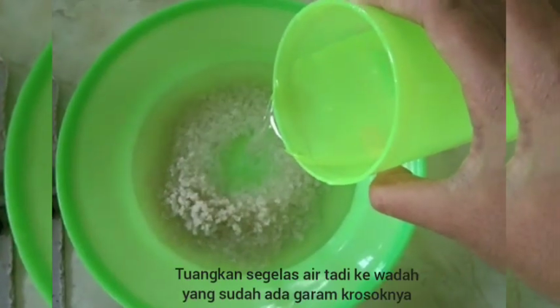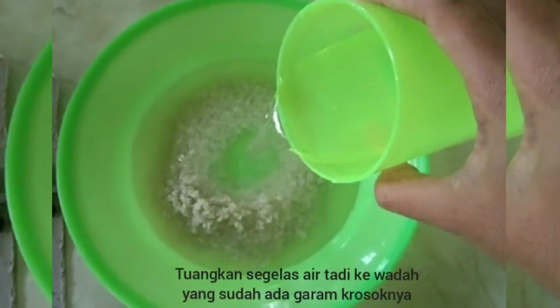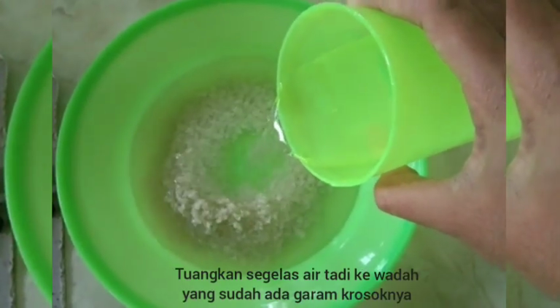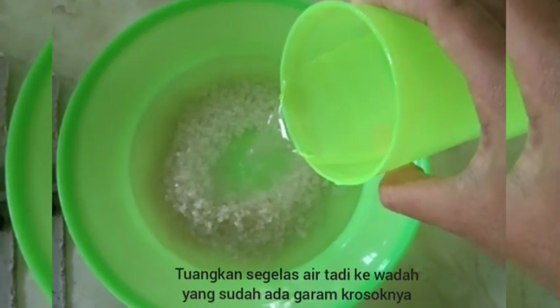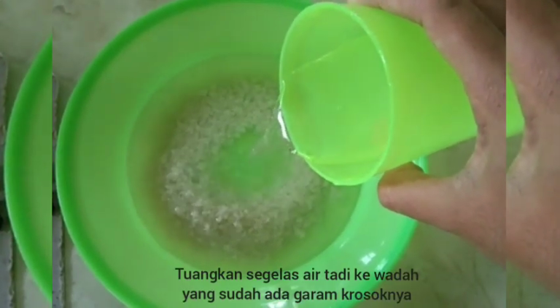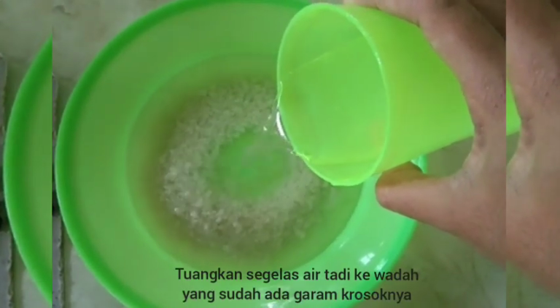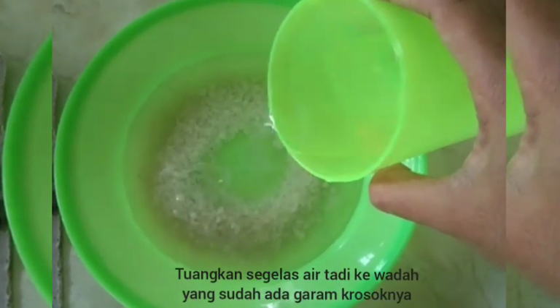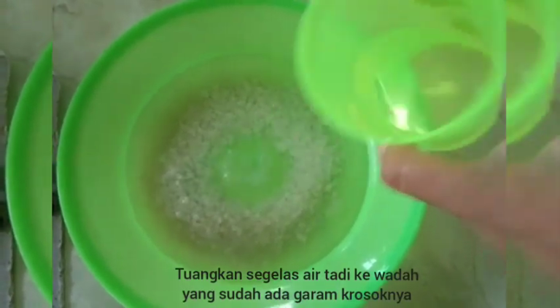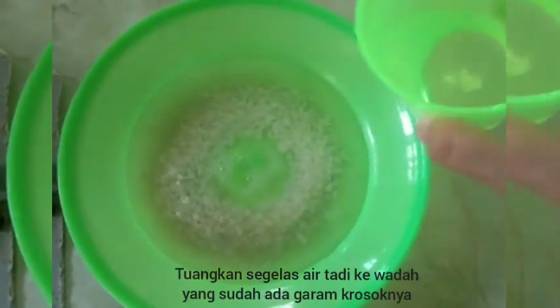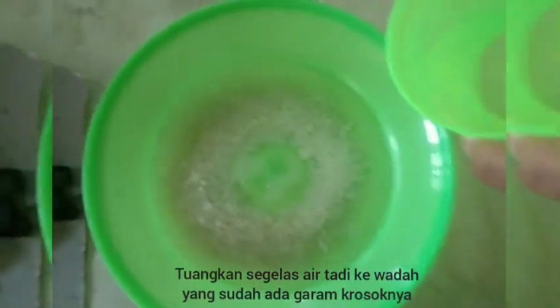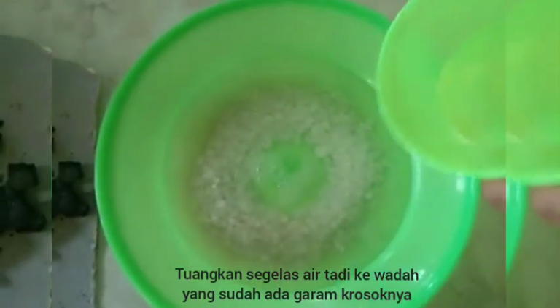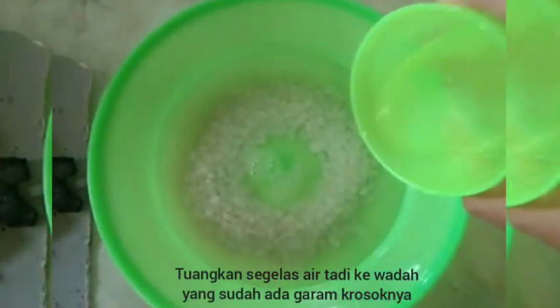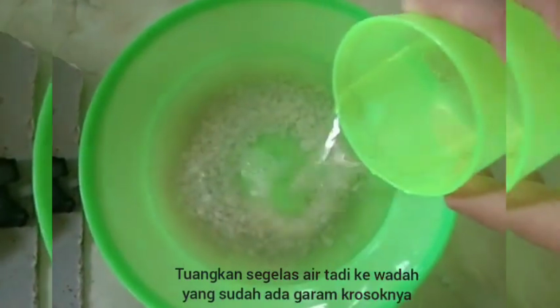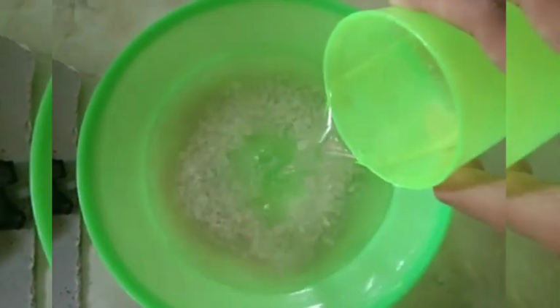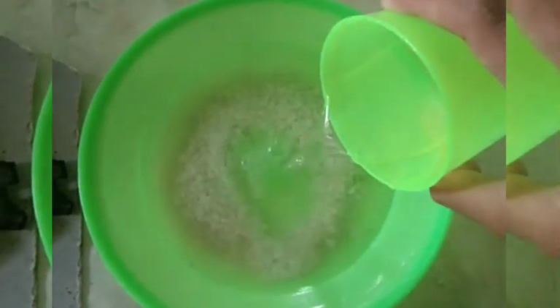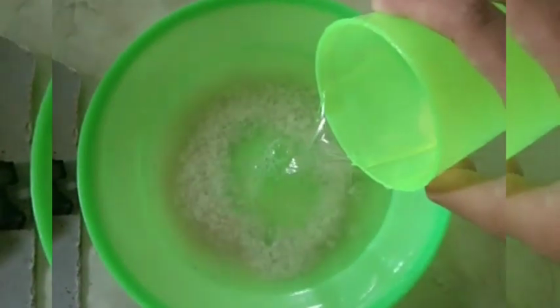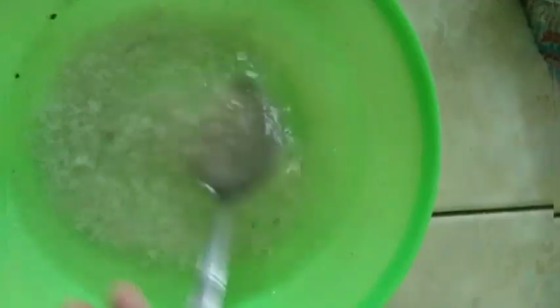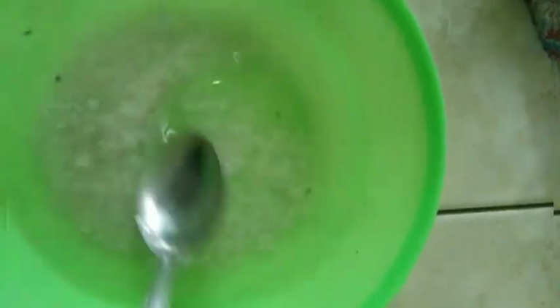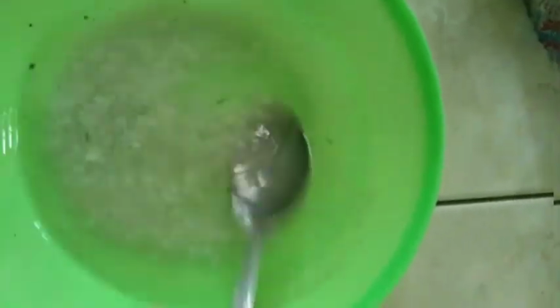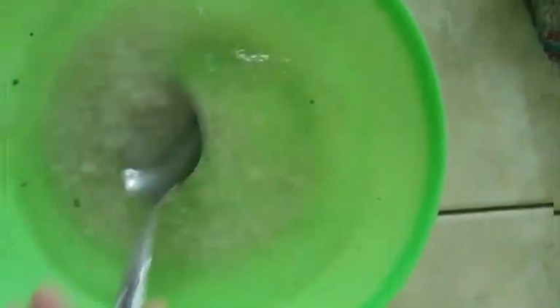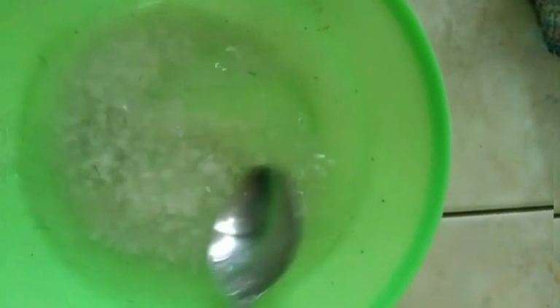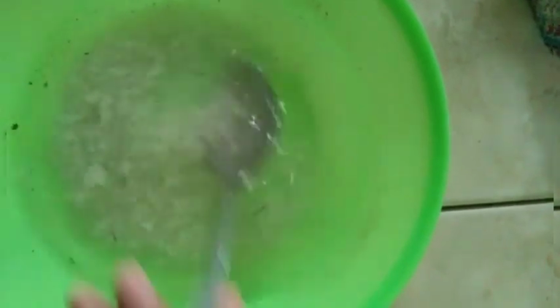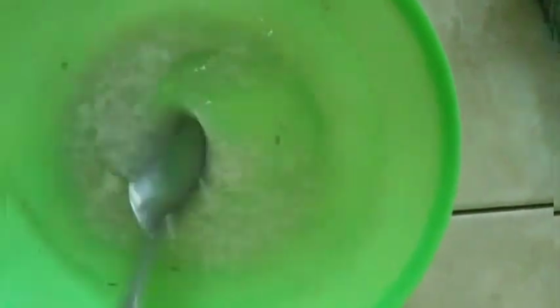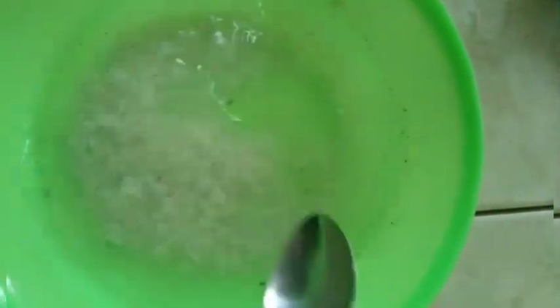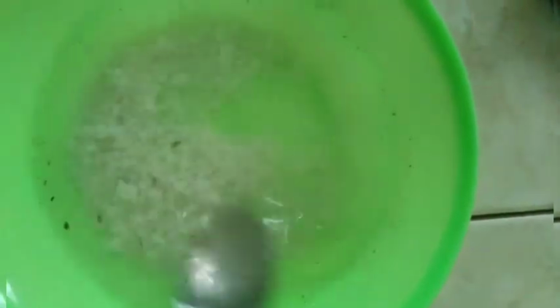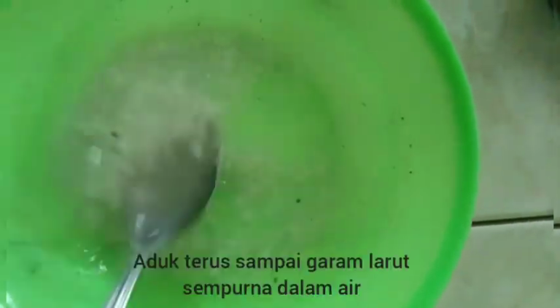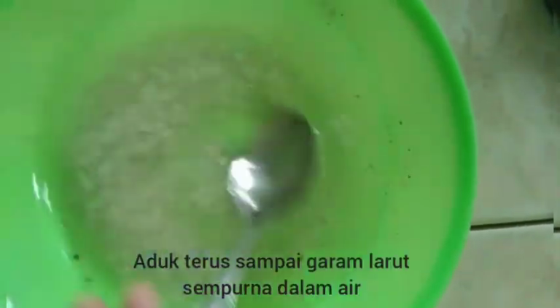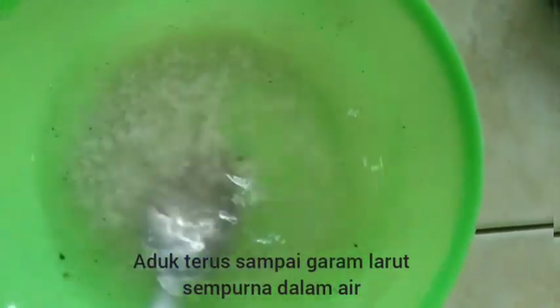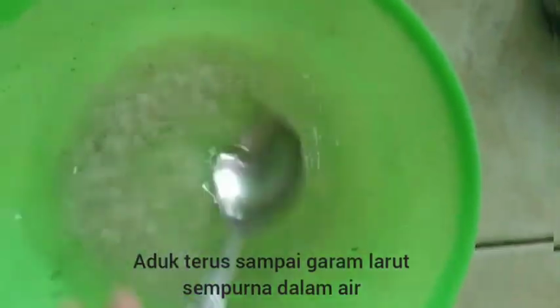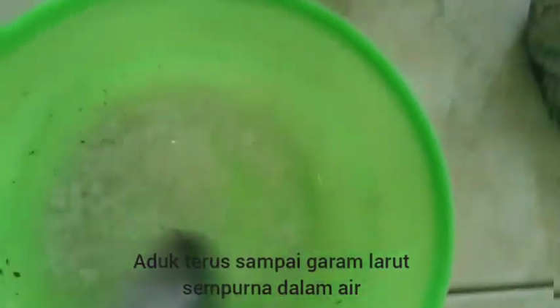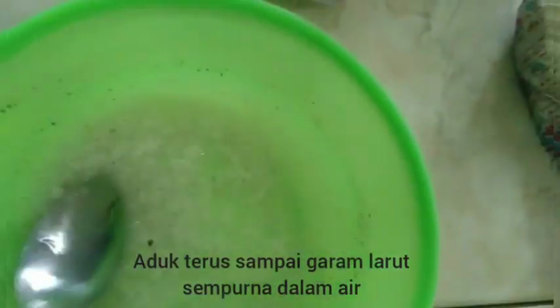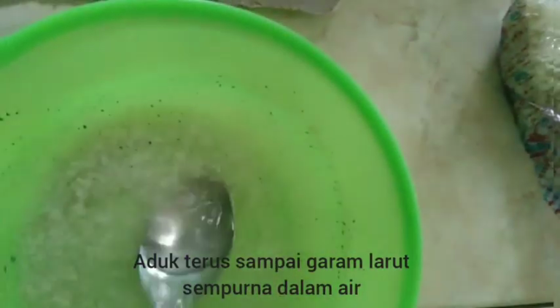The next step is to dissolve the dirty salt in a glass of water until it is completely dissolved.